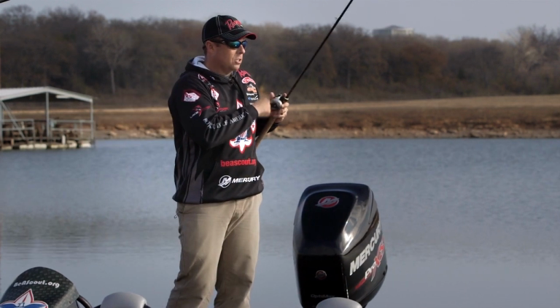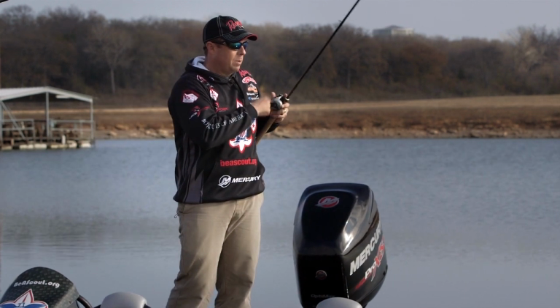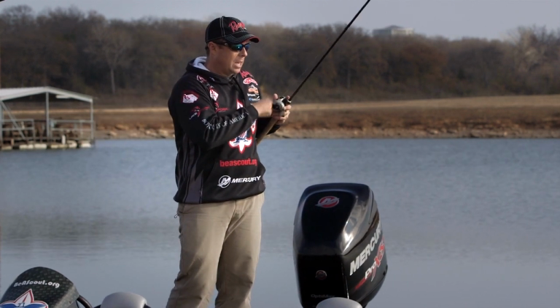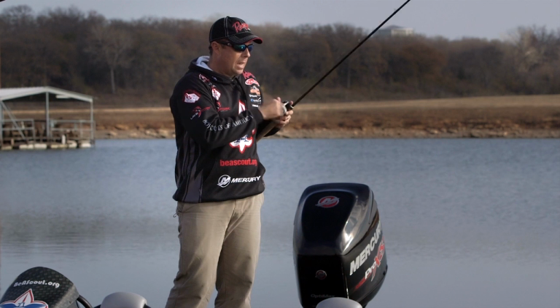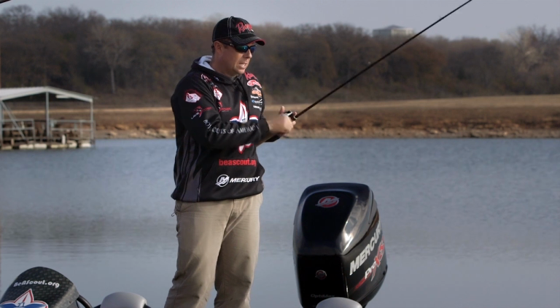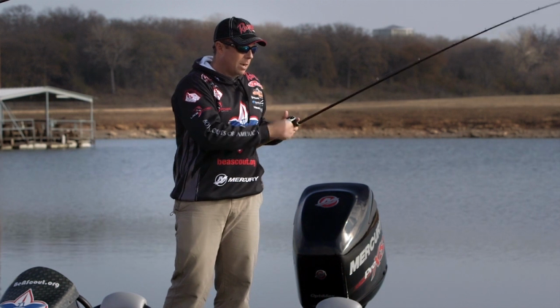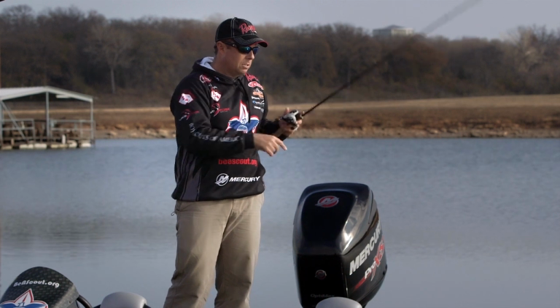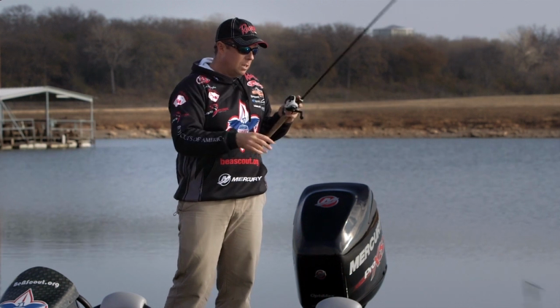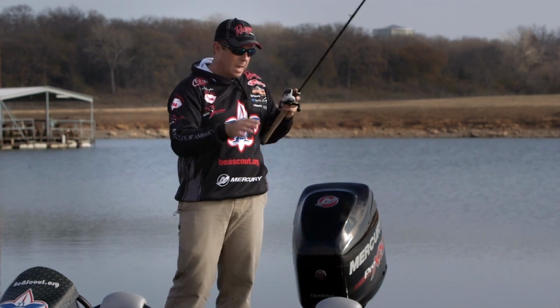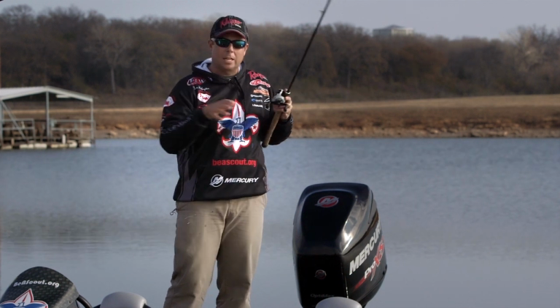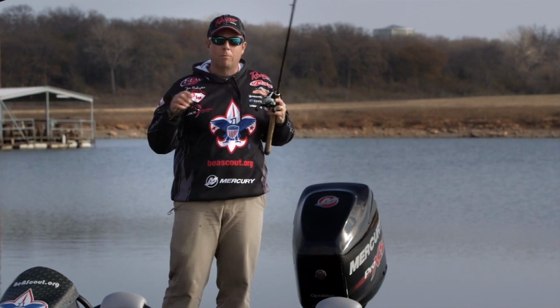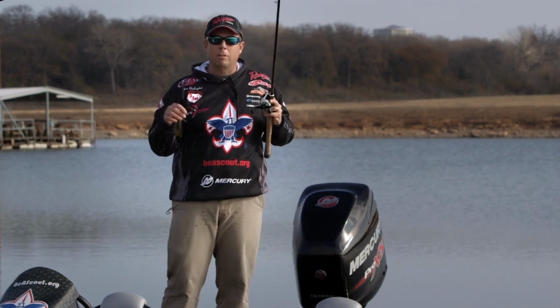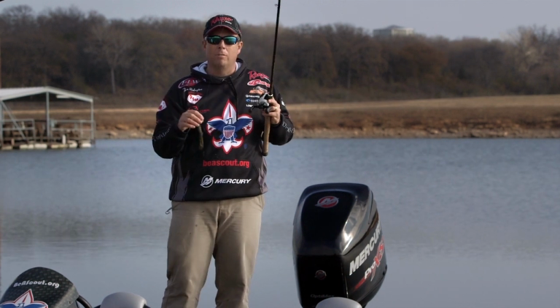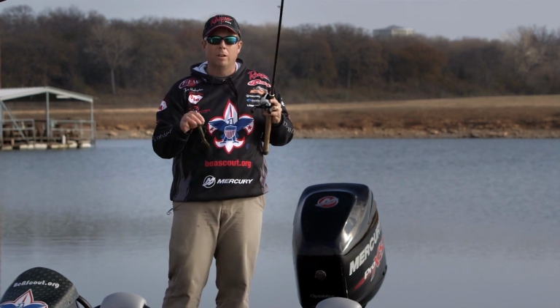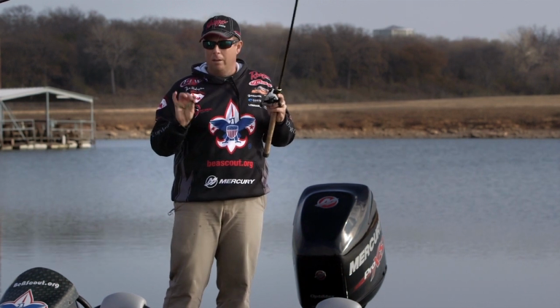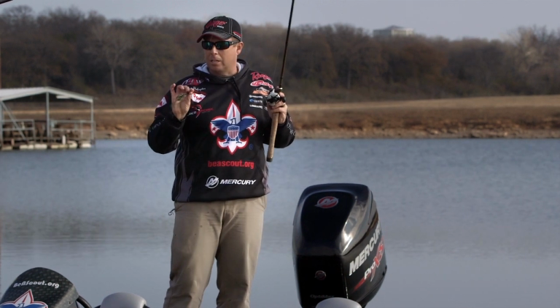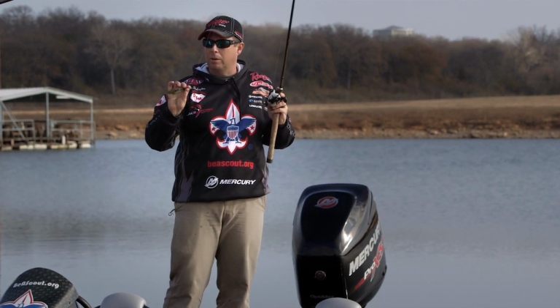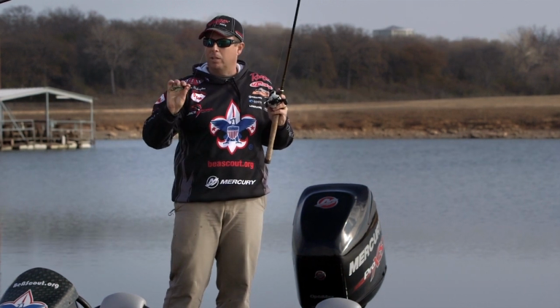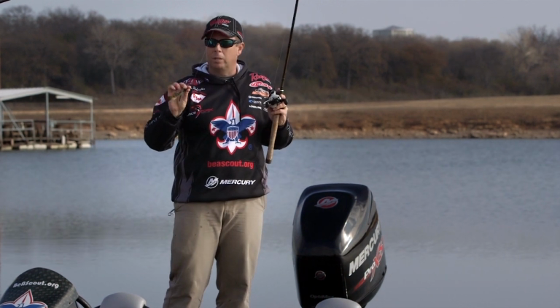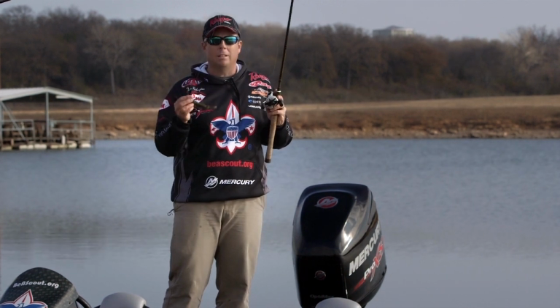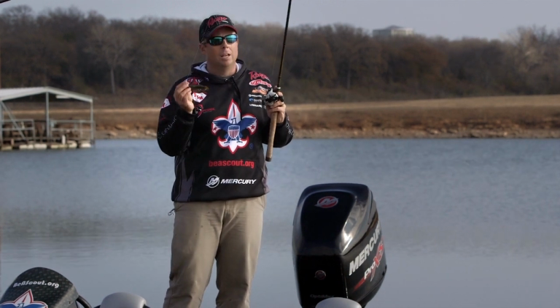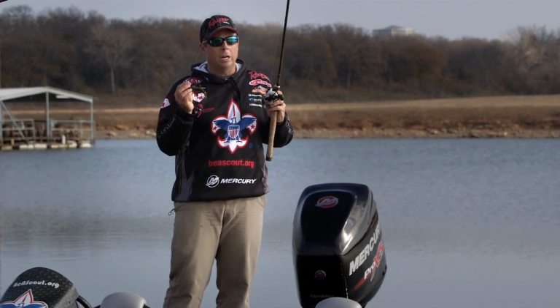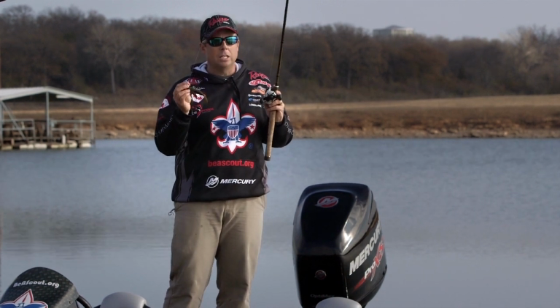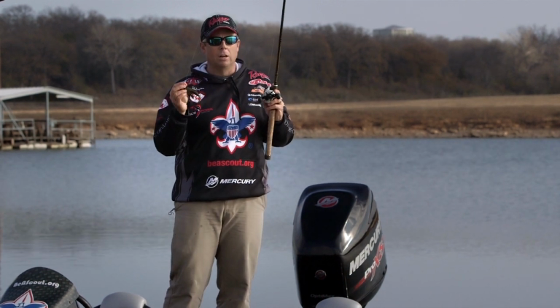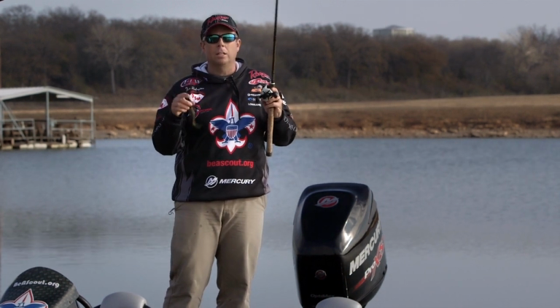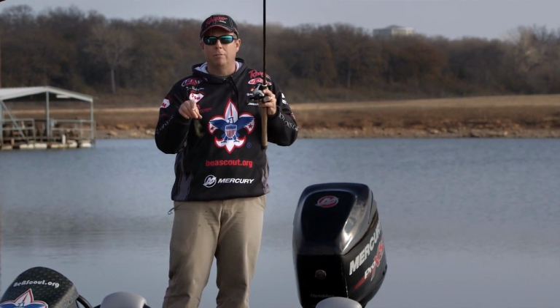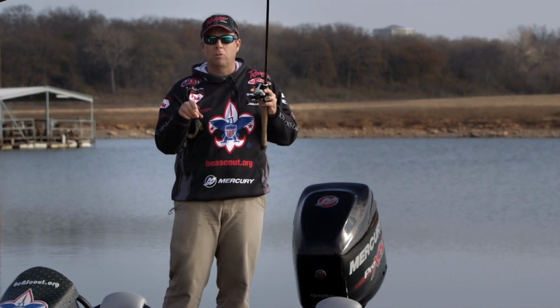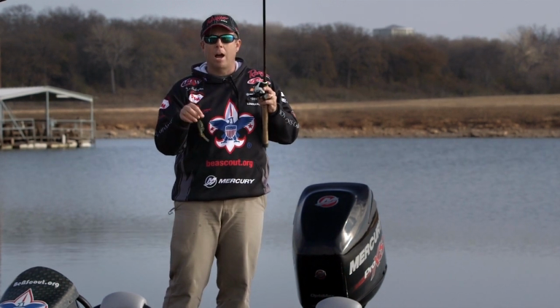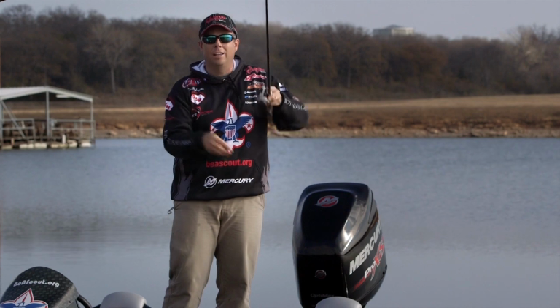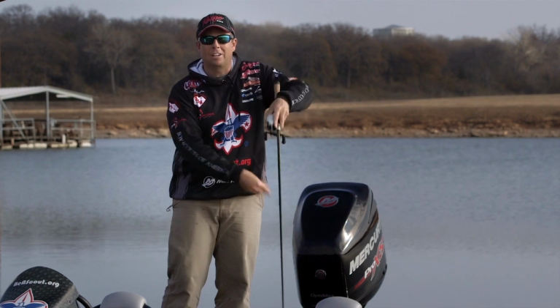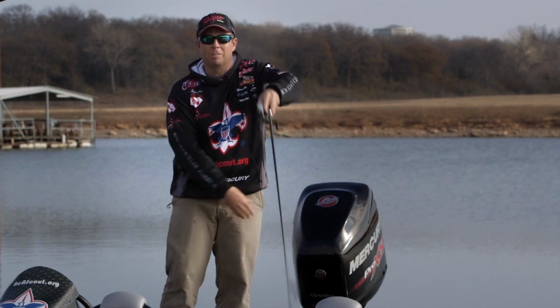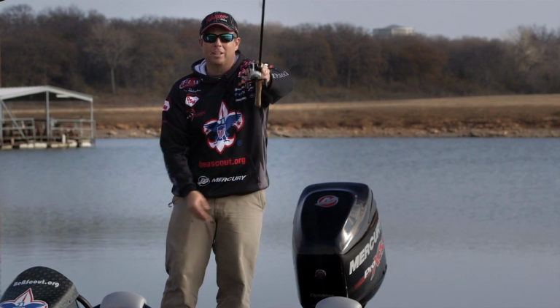The pitch cast is my go-to cast anytime around cover. I've caught so many fish with it. It's pretty easy to learn — give it a try. You'll catch a bunch.